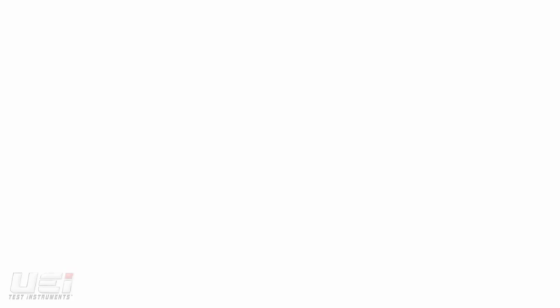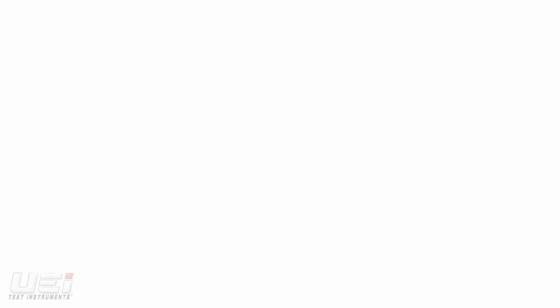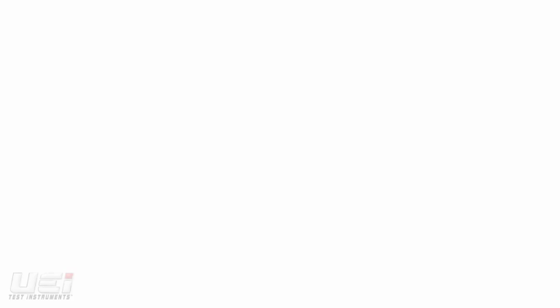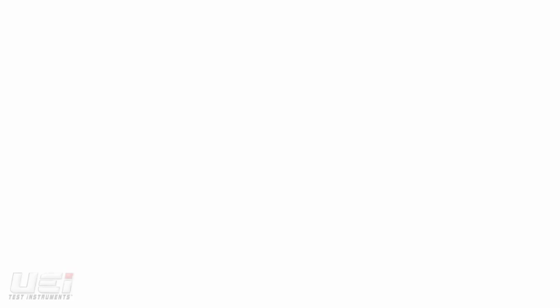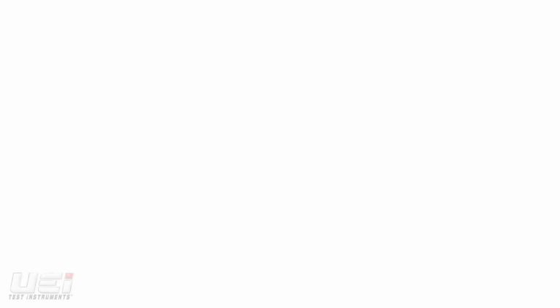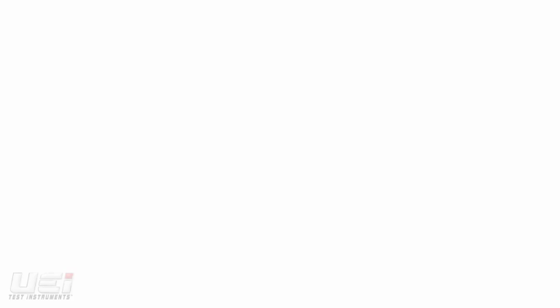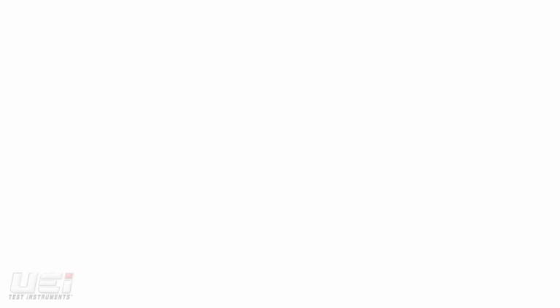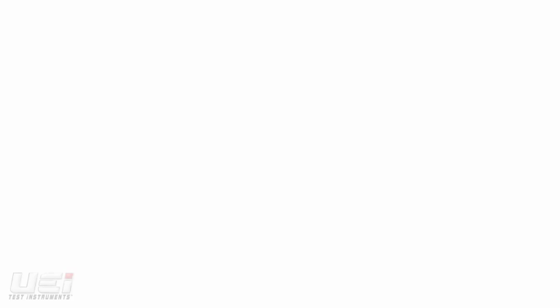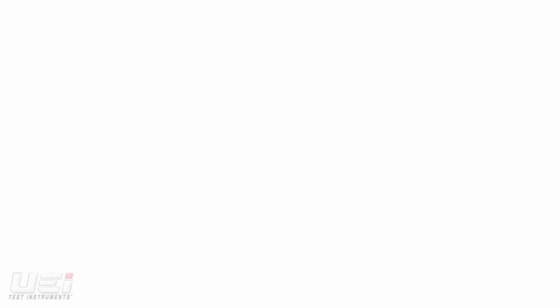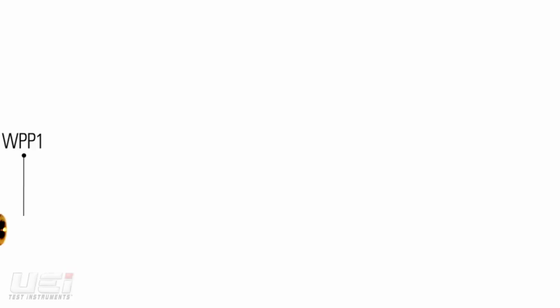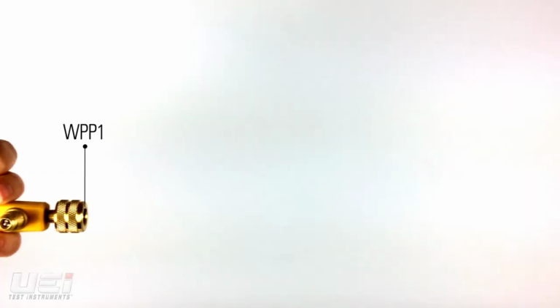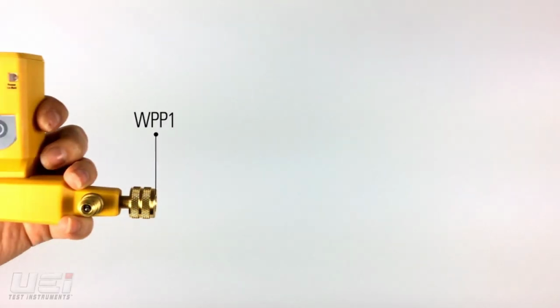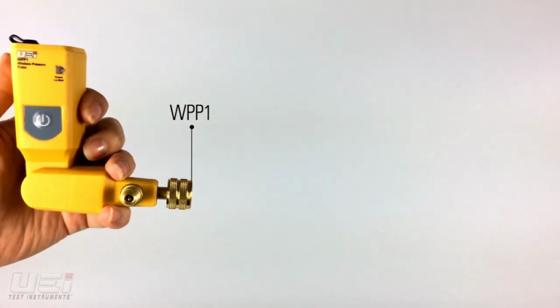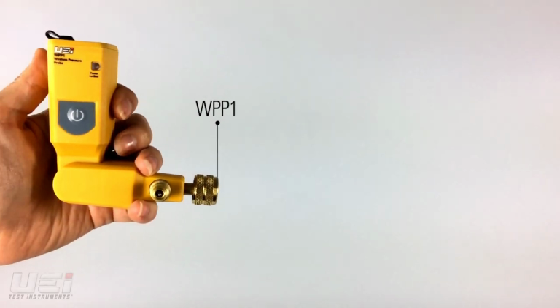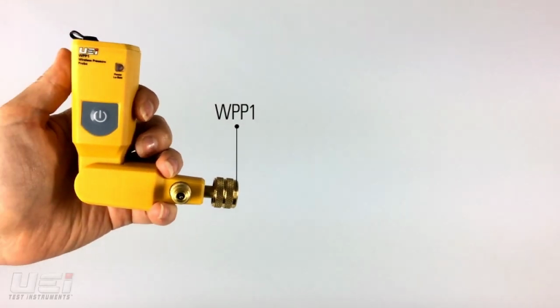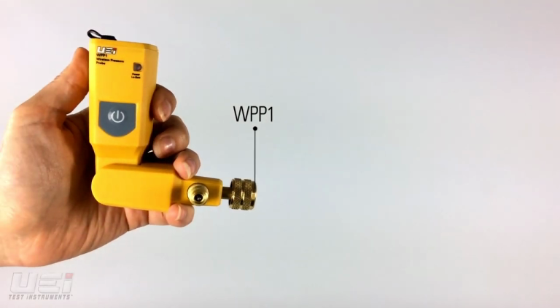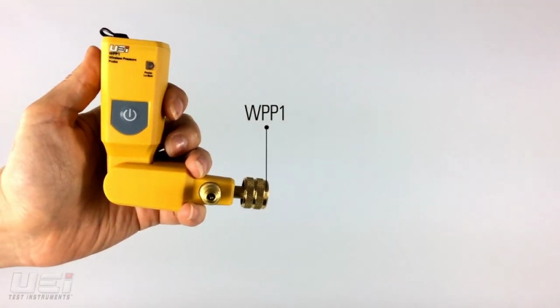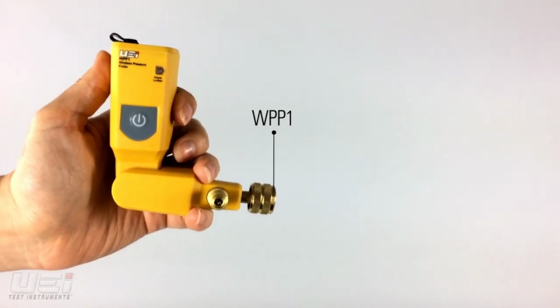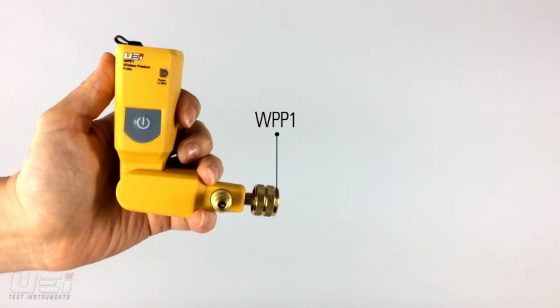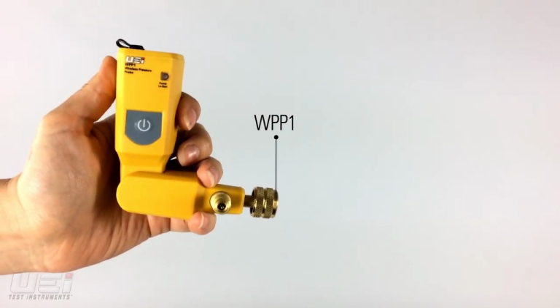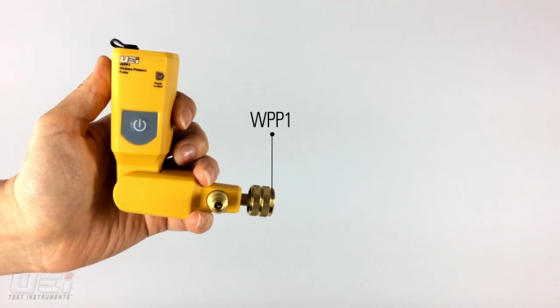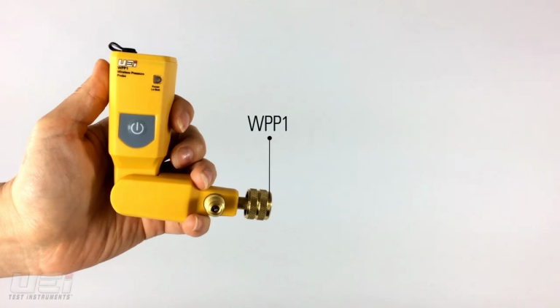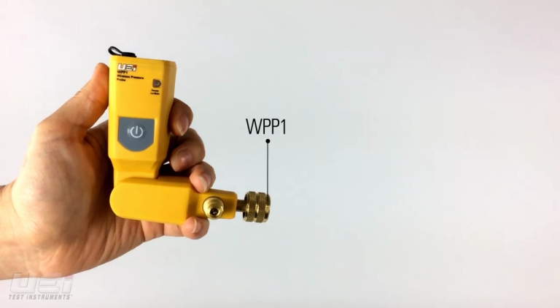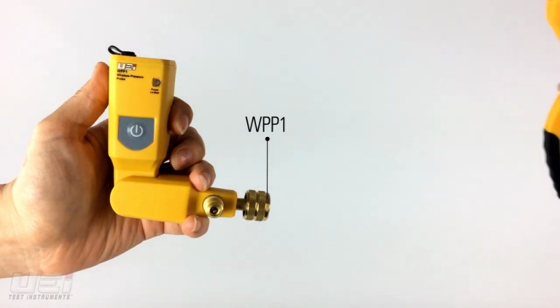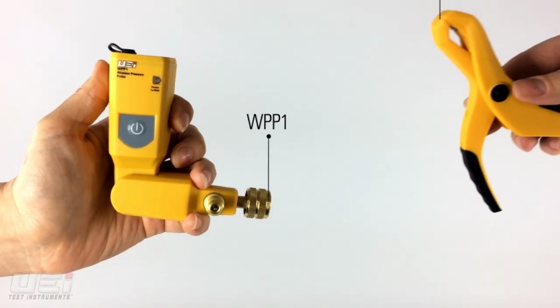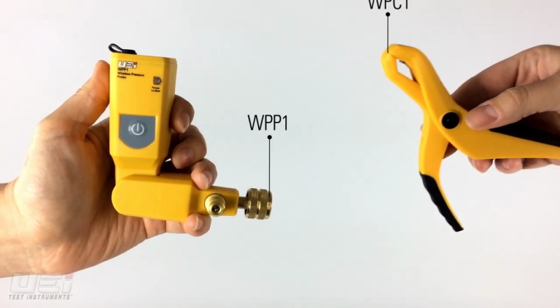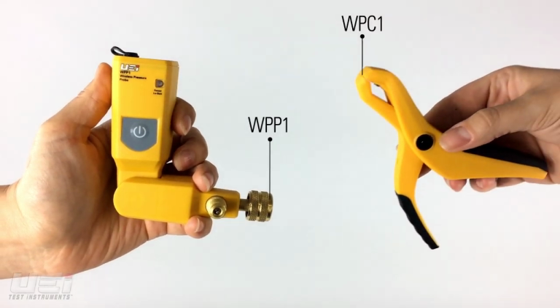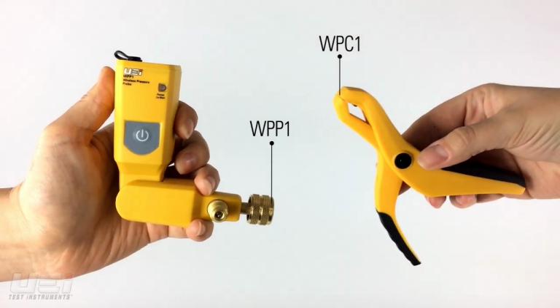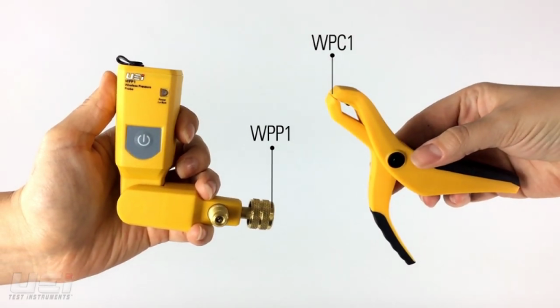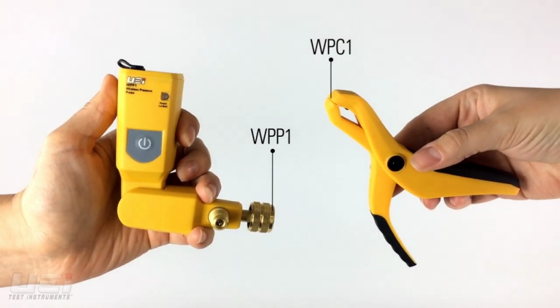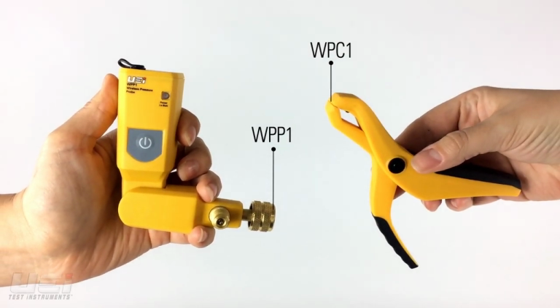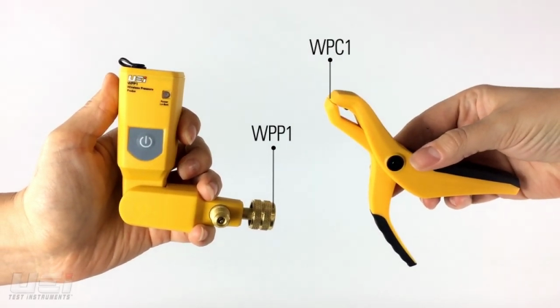UEI Test Instruments is proud to introduce the WPP-1 wireless pressure probe and the WPC-1 temperature pipe clamp.